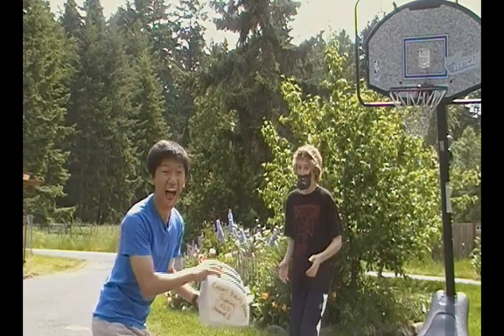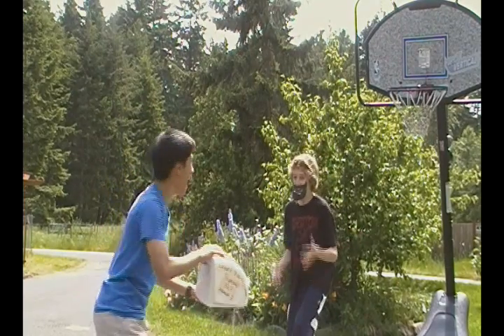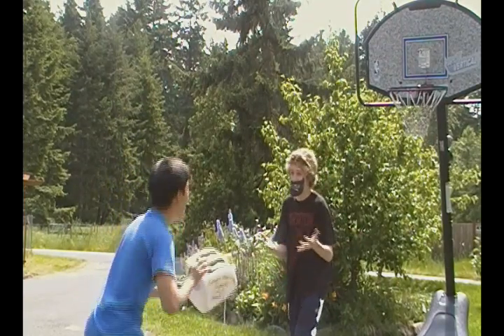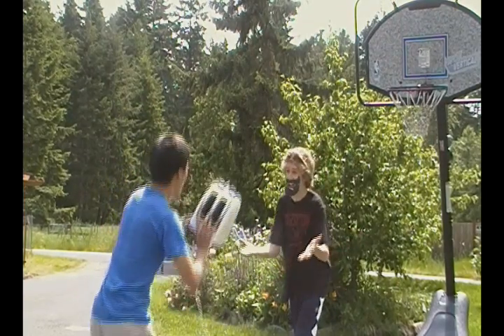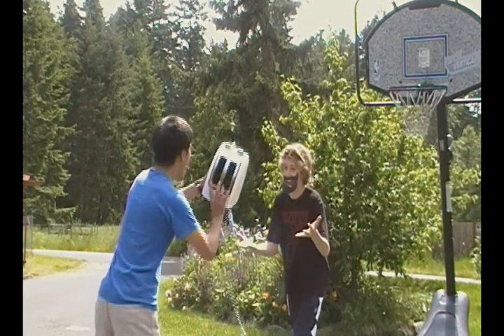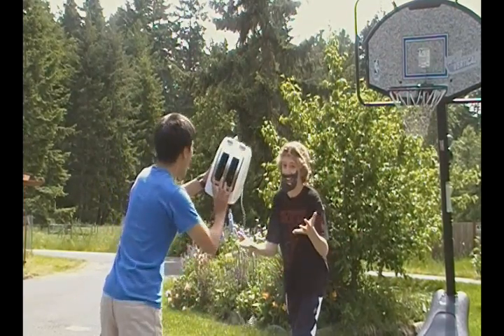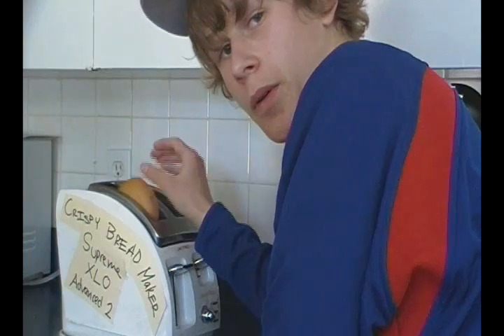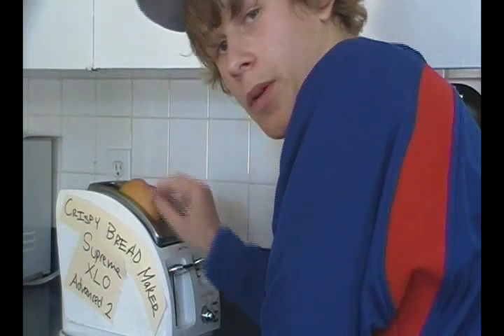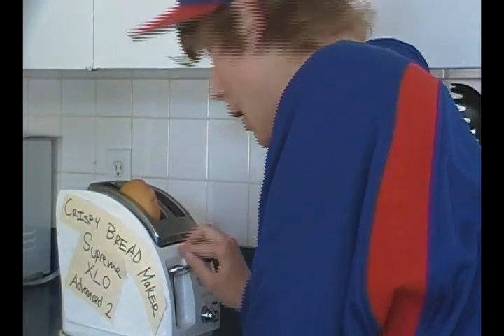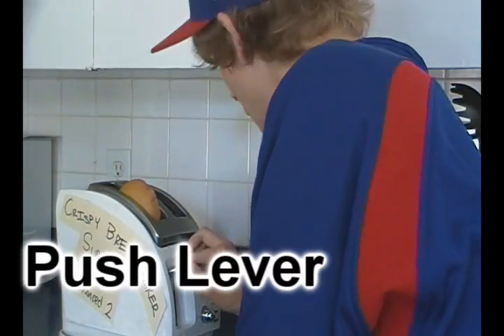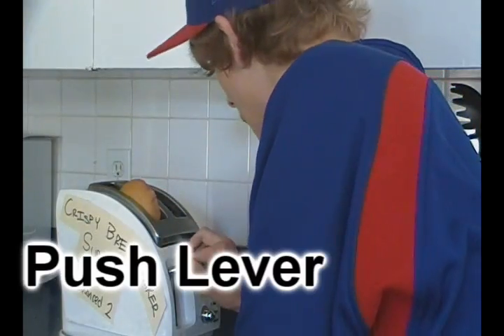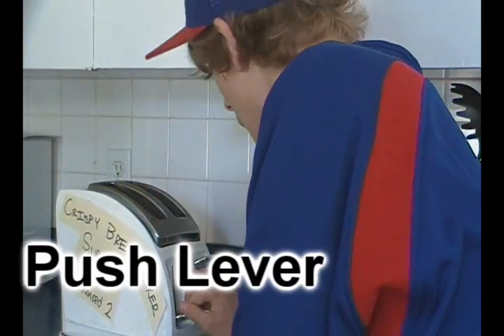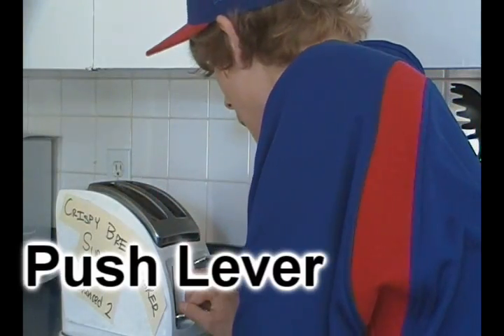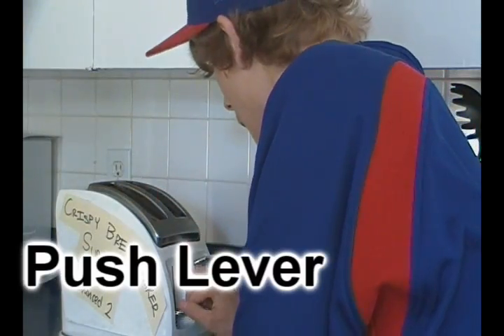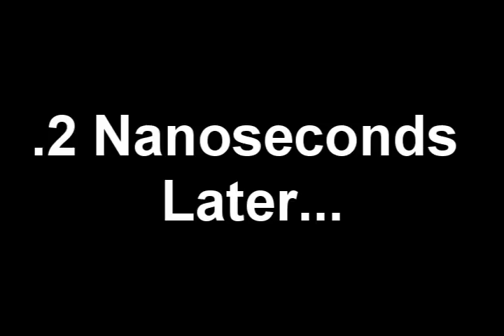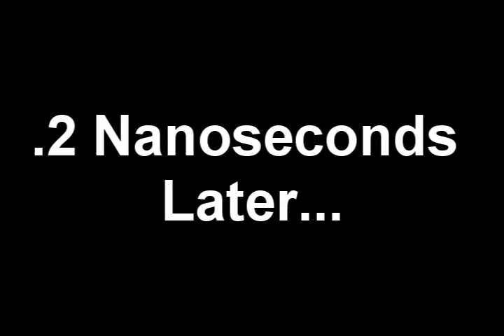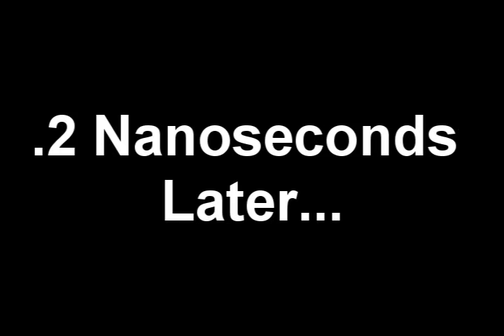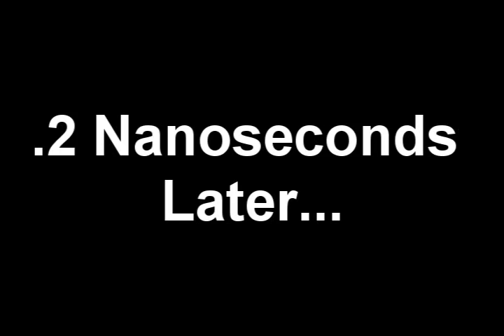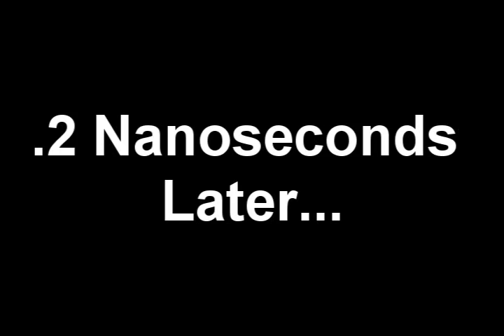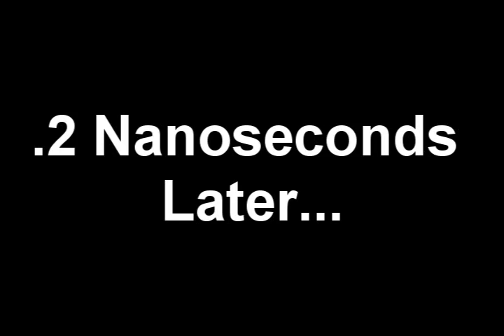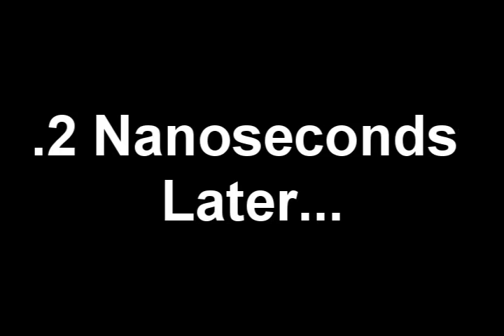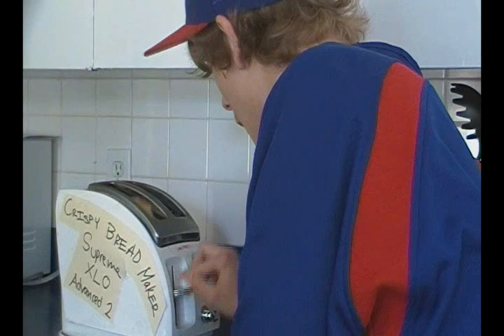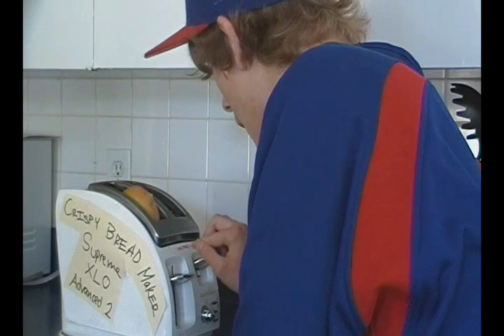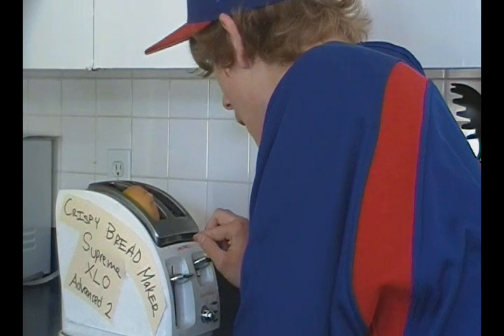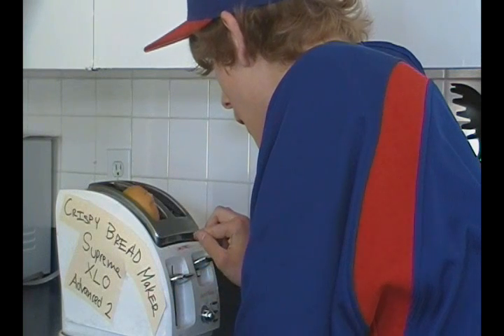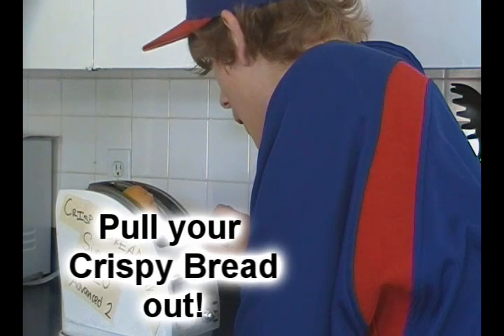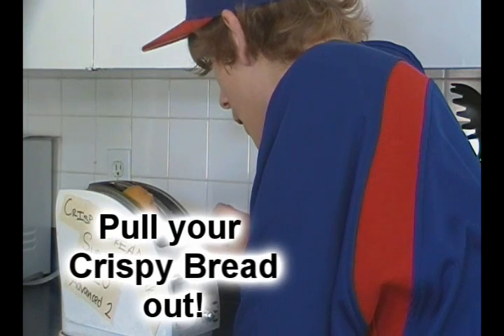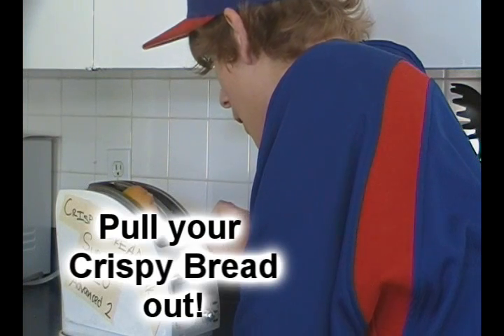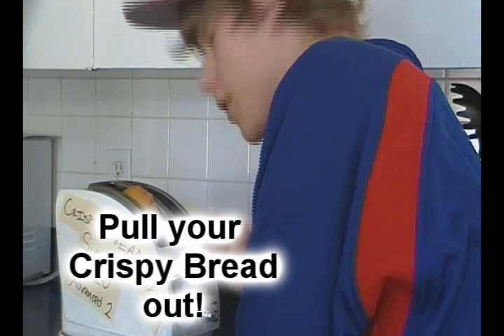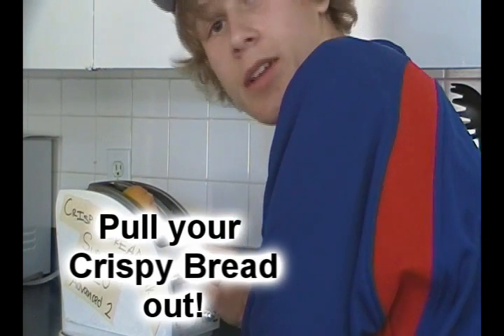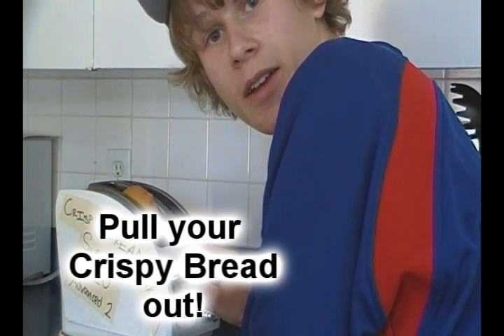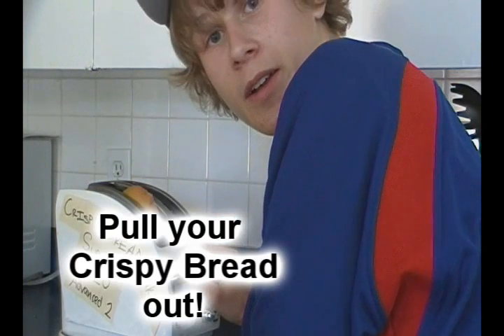I was just kidding! Simply push the lever, wait 0.2 nanoseconds, and pull your crispy bread out!